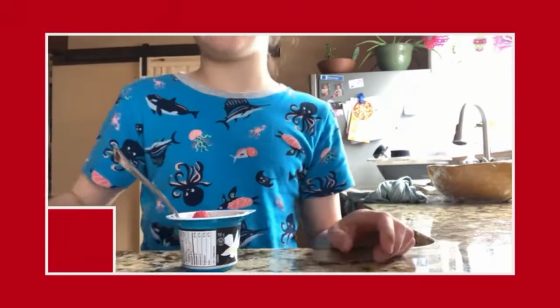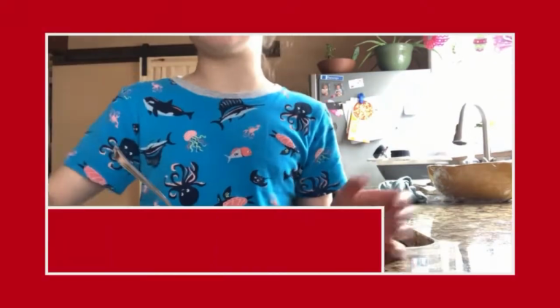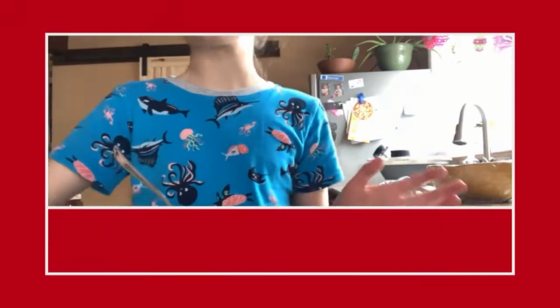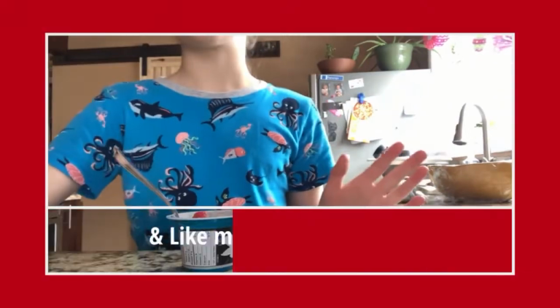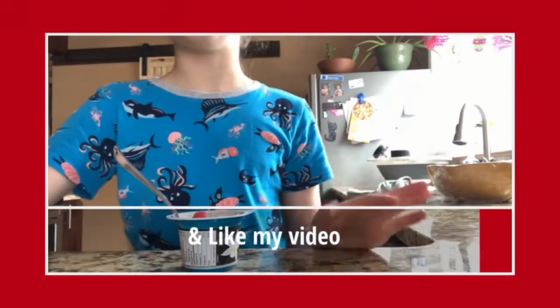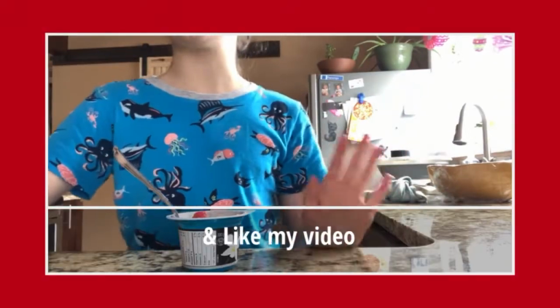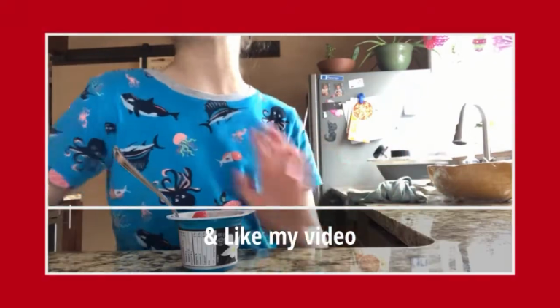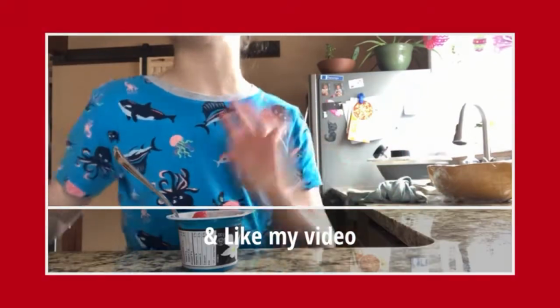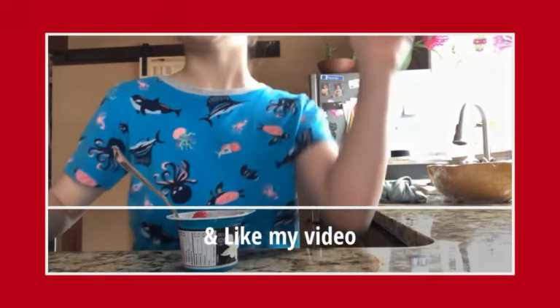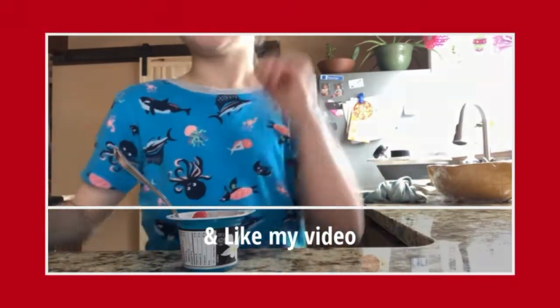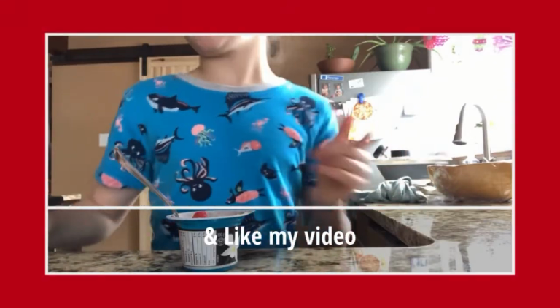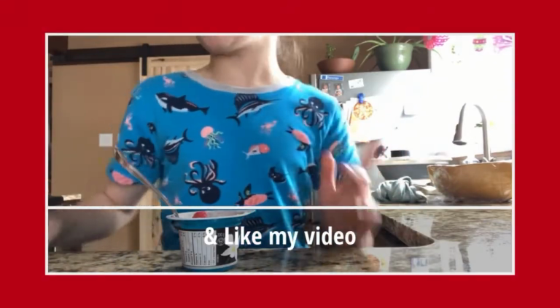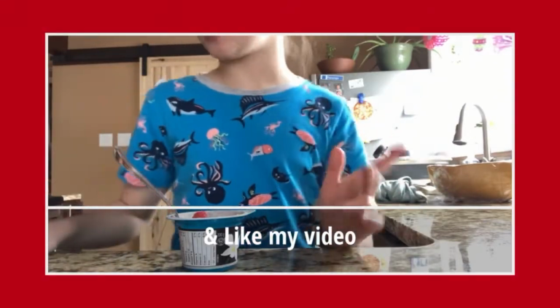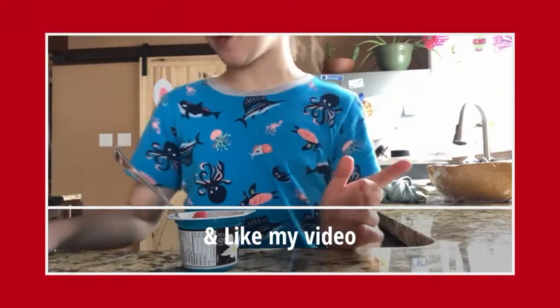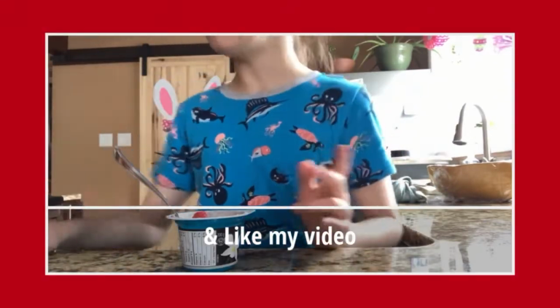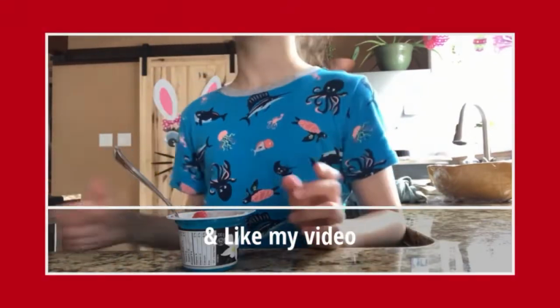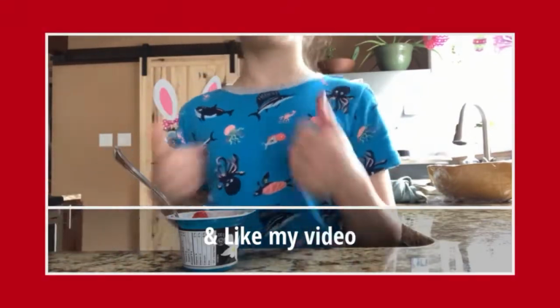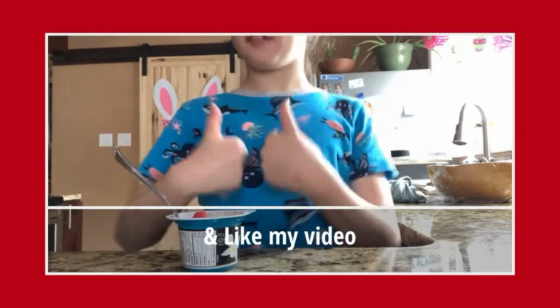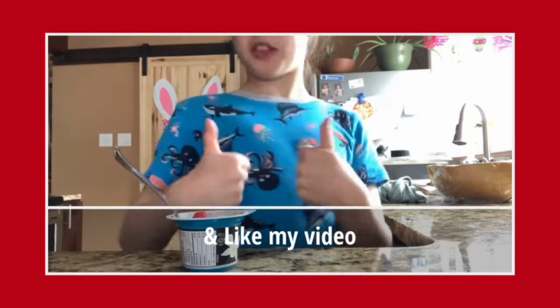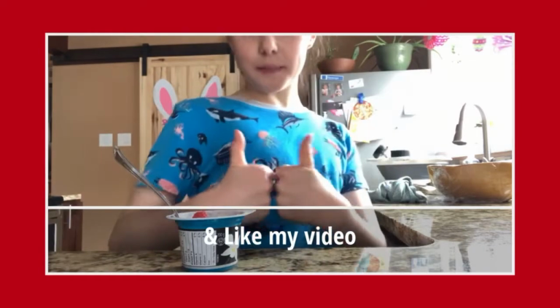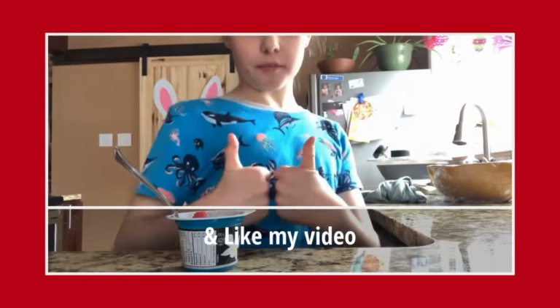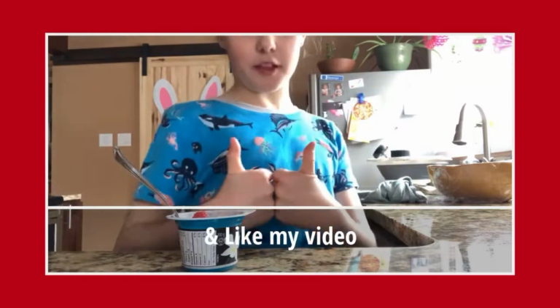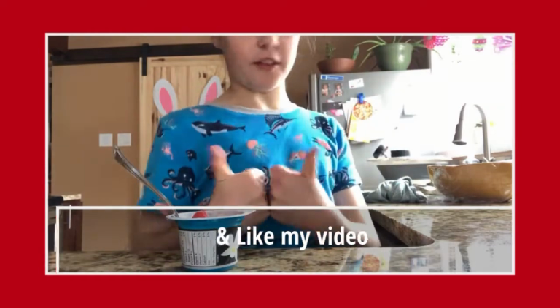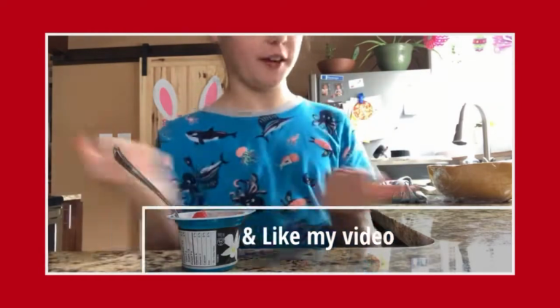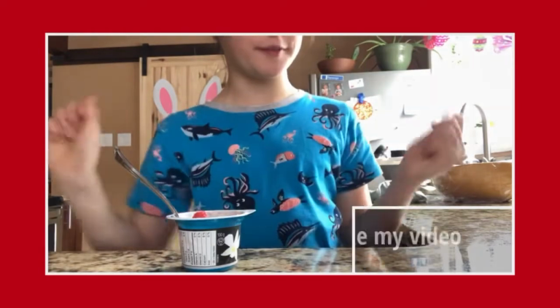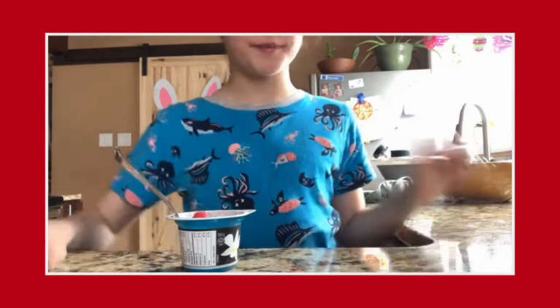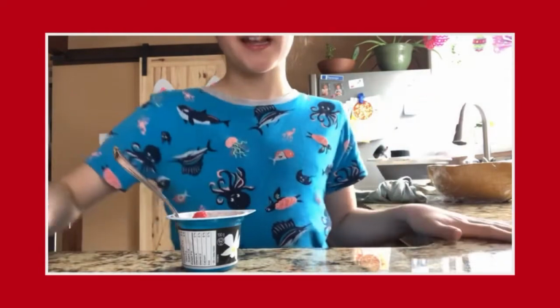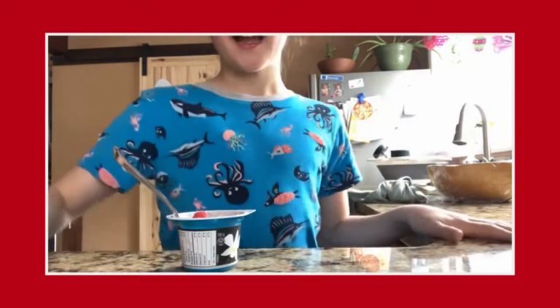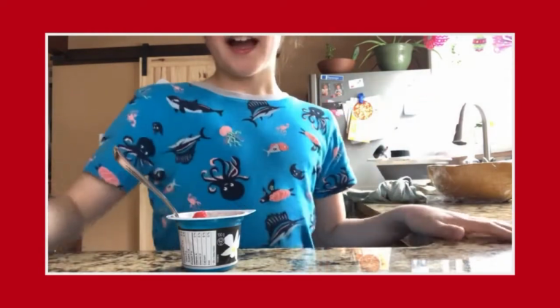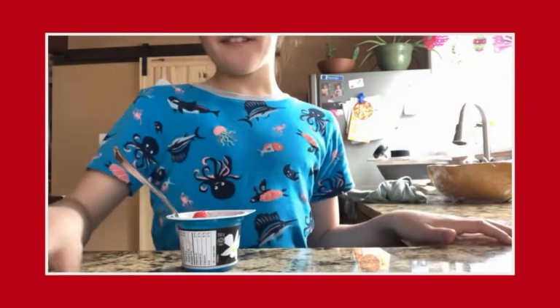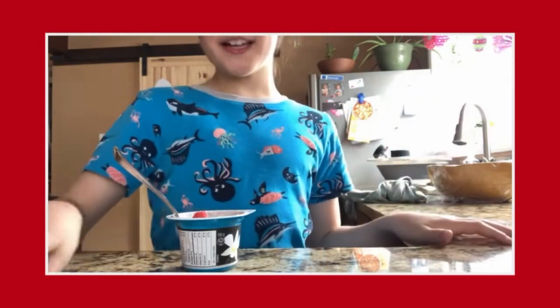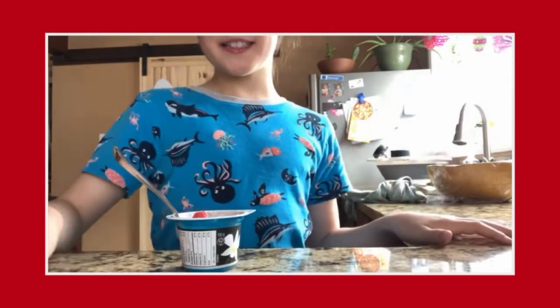And make sure to subscribe, give a thumbs up to this video, and have a nice day!